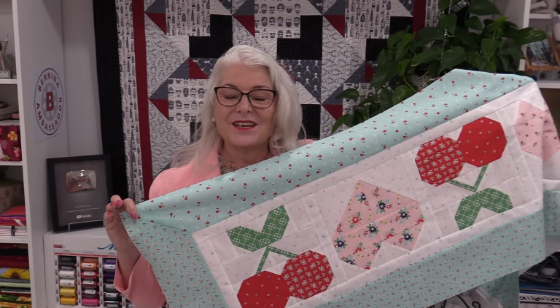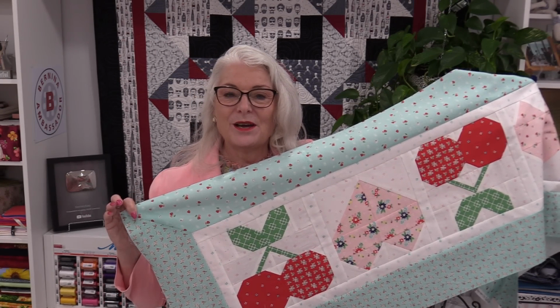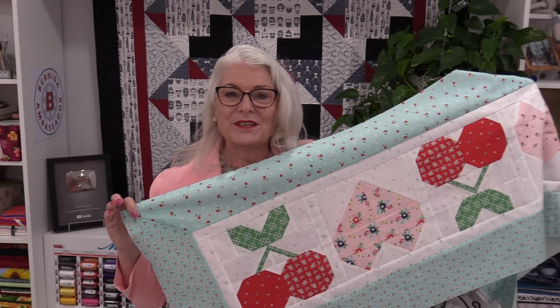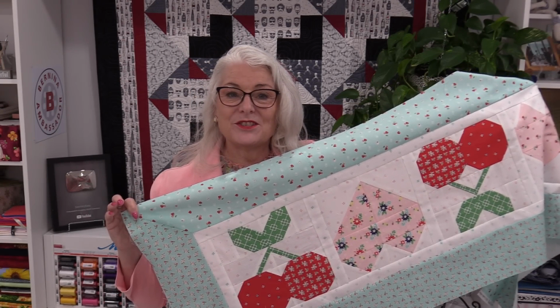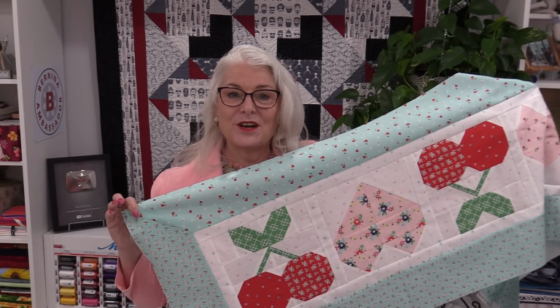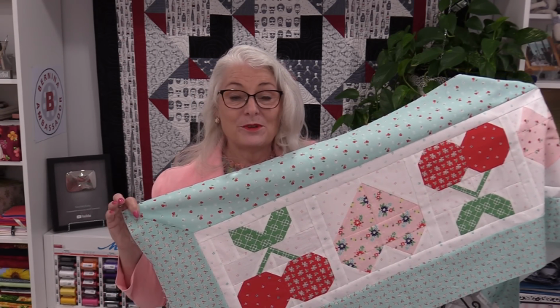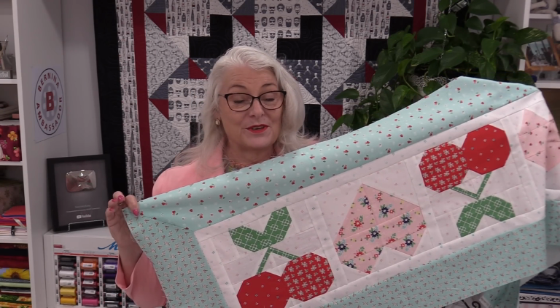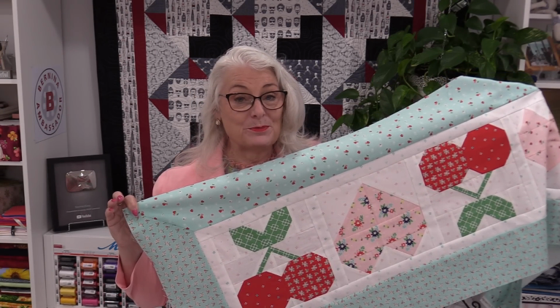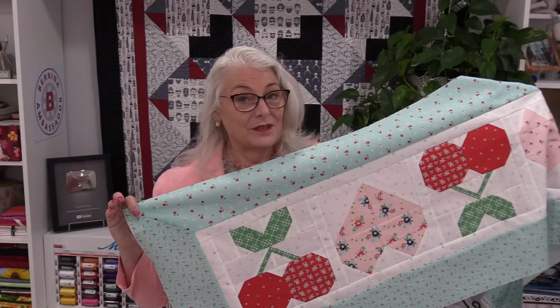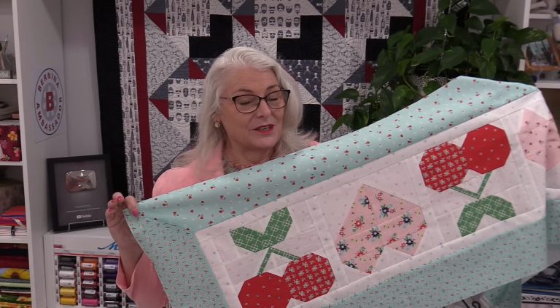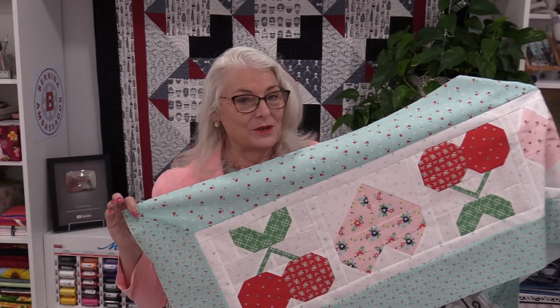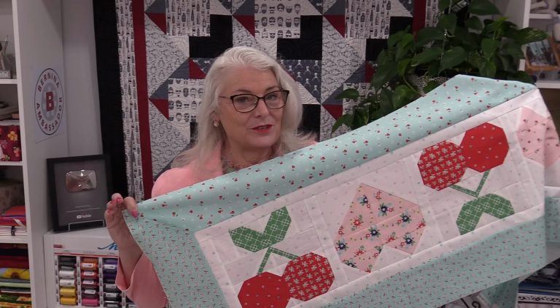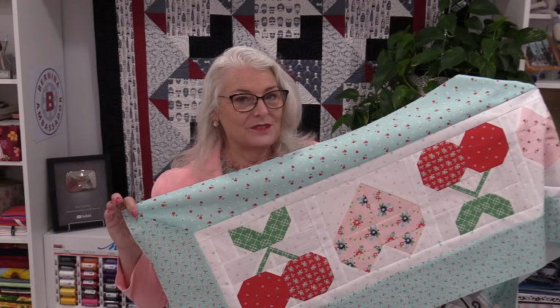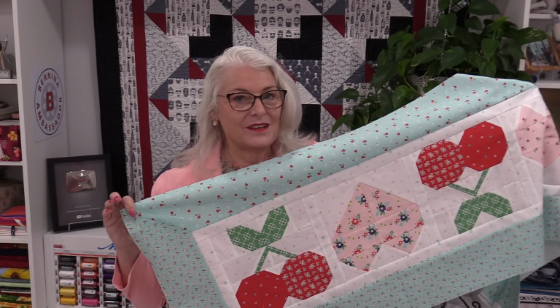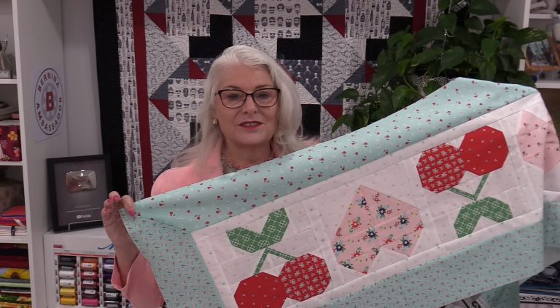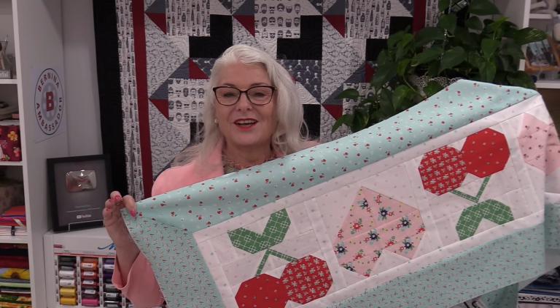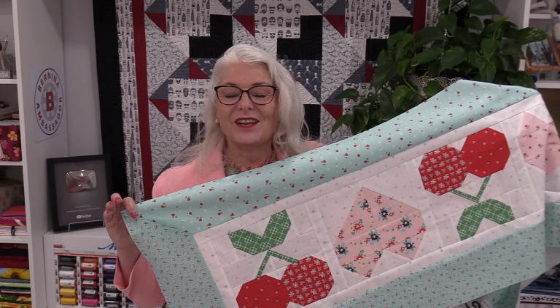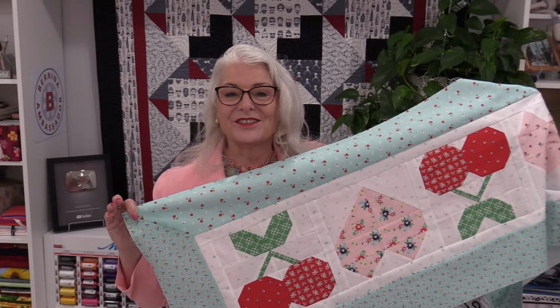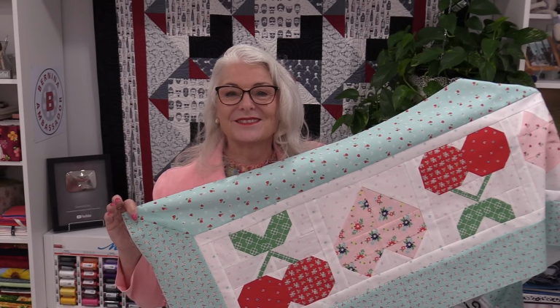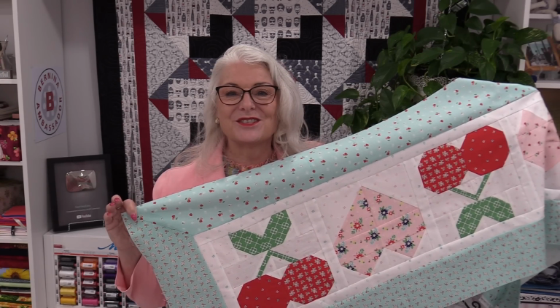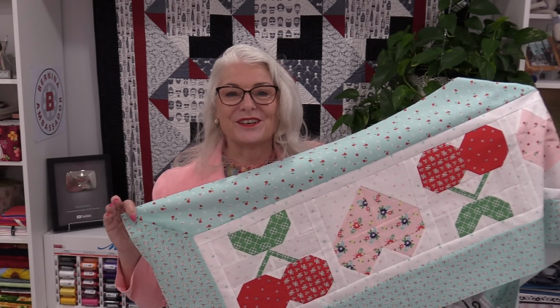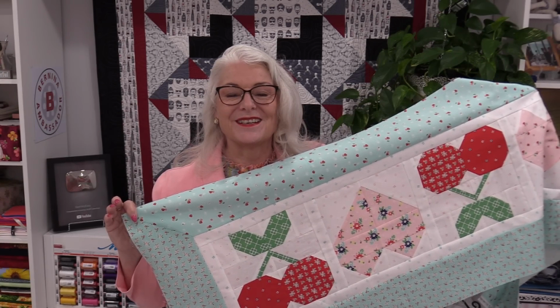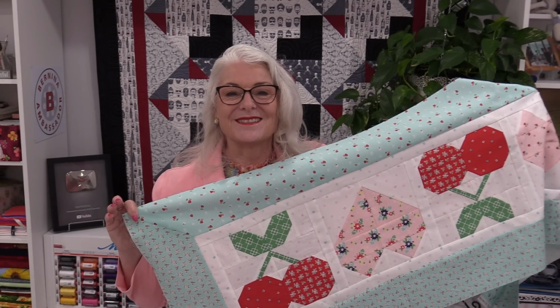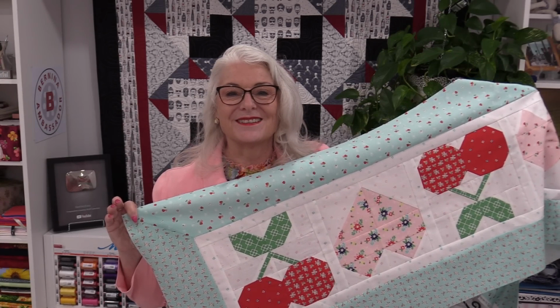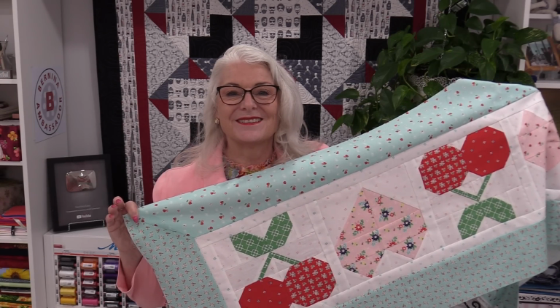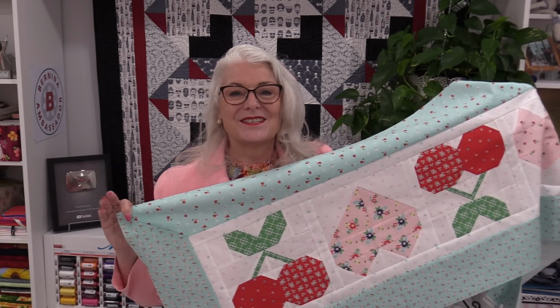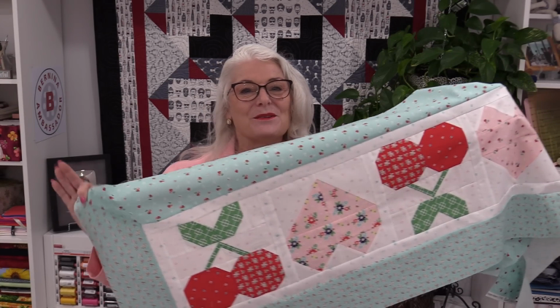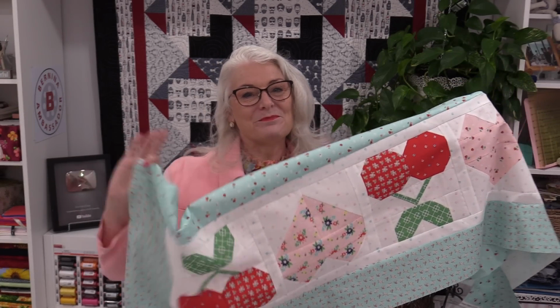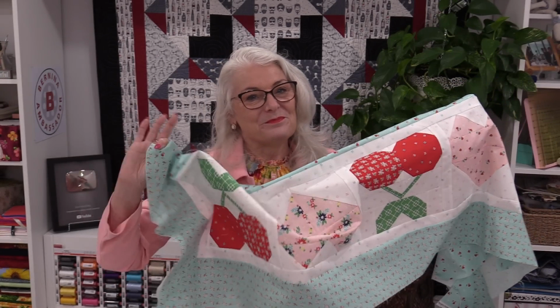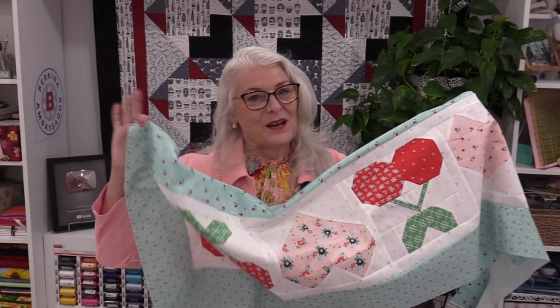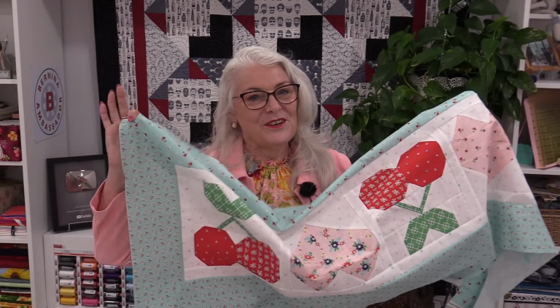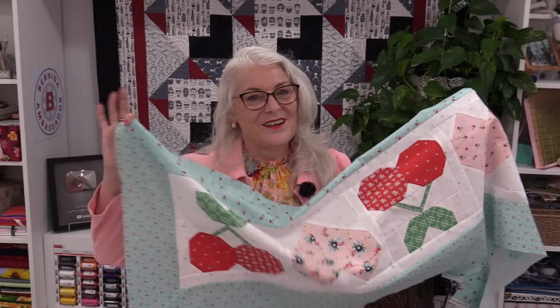I'm on Instagram, Facebook, I do have a newsletter — all under SewVeryEasy. Bye for now!